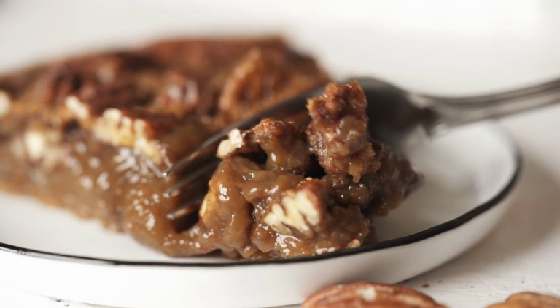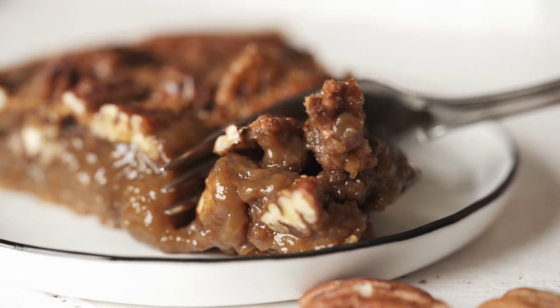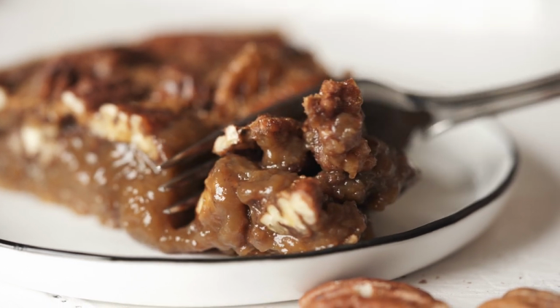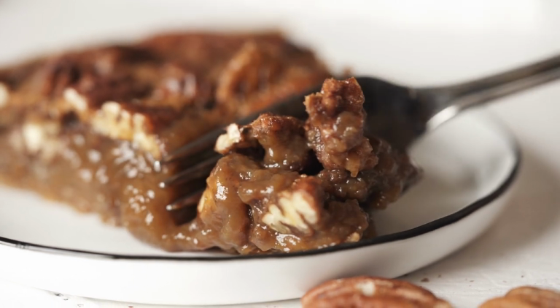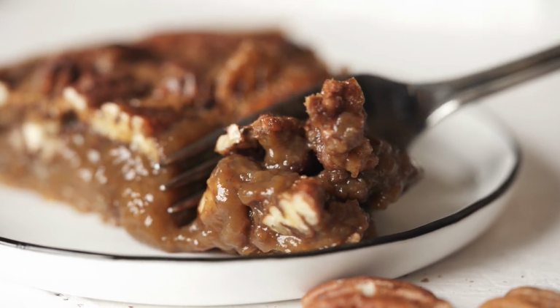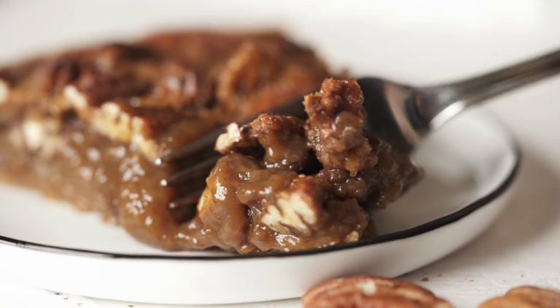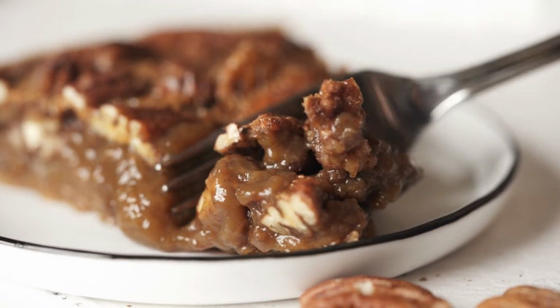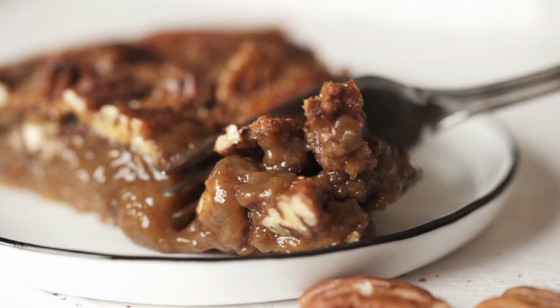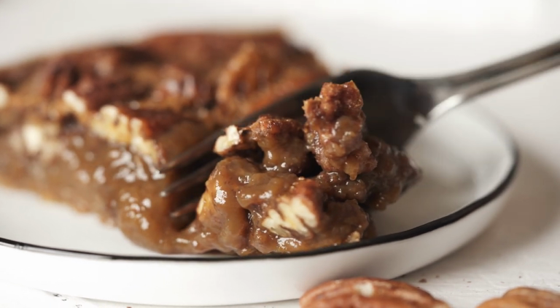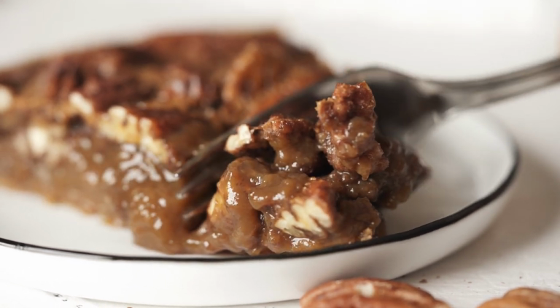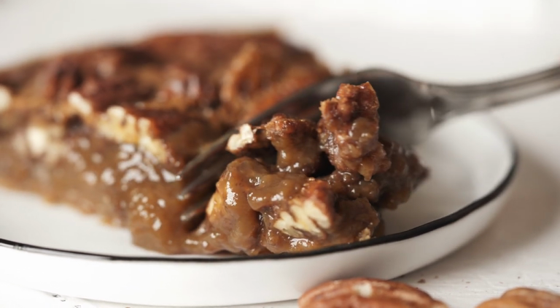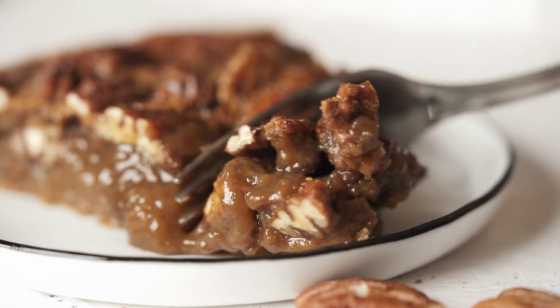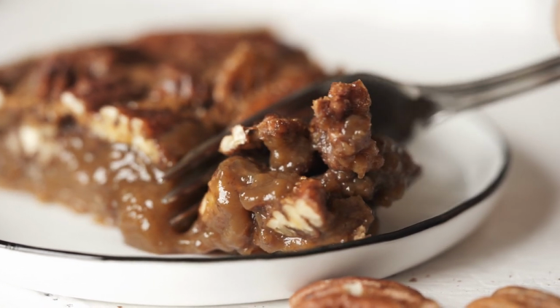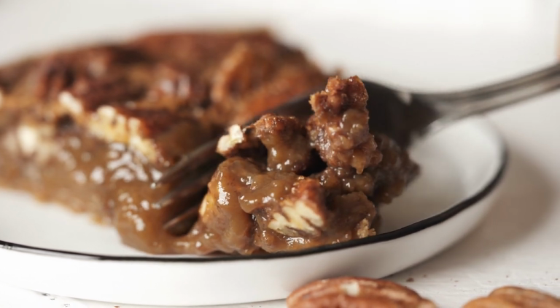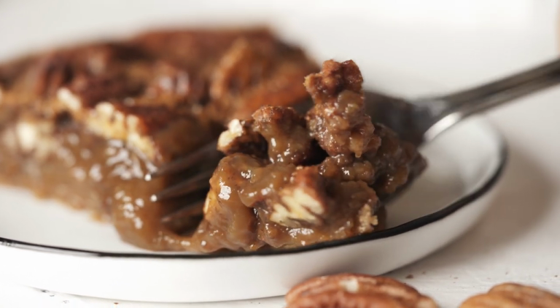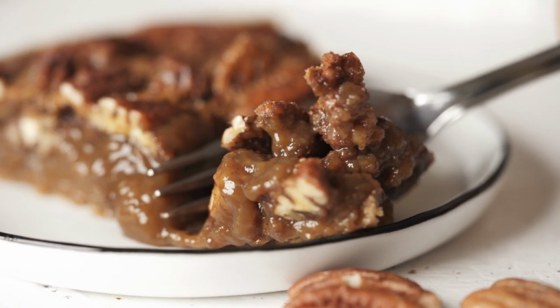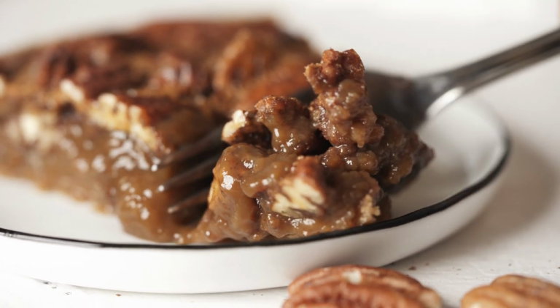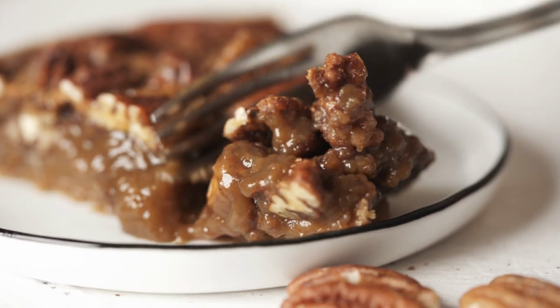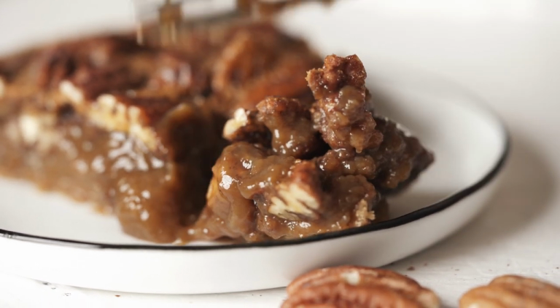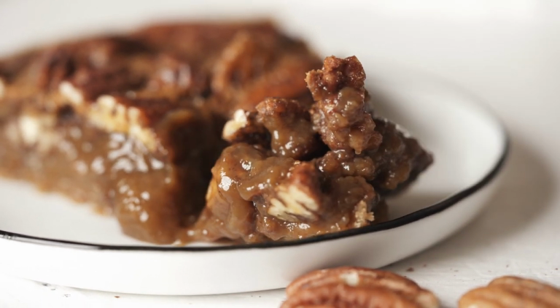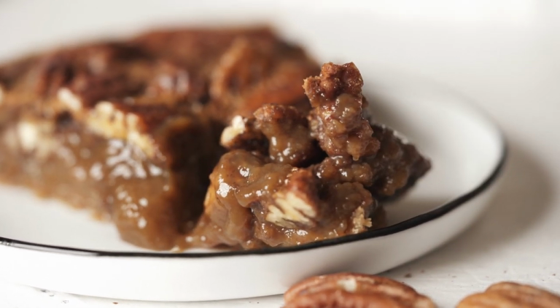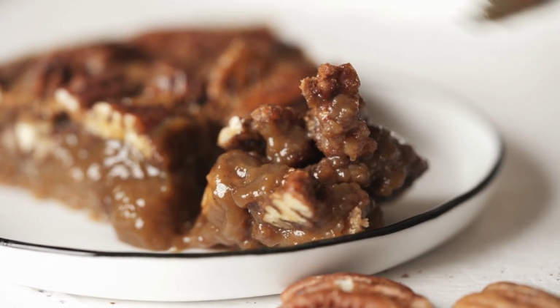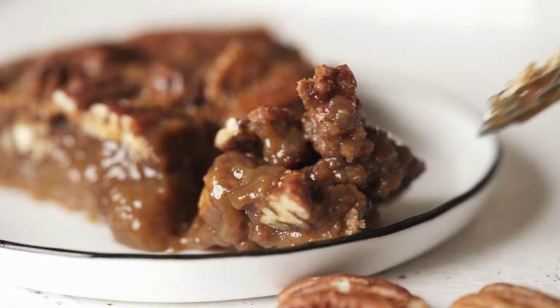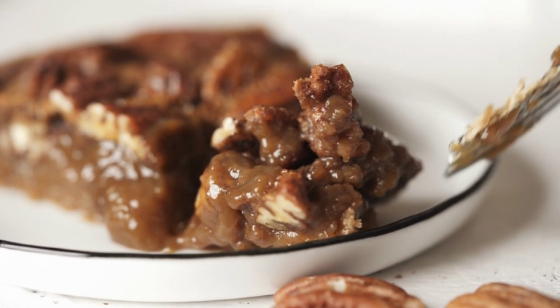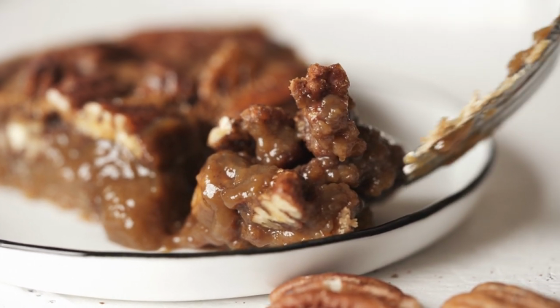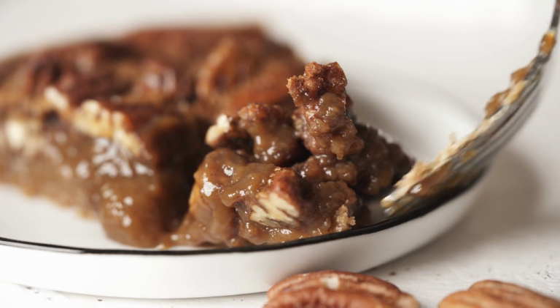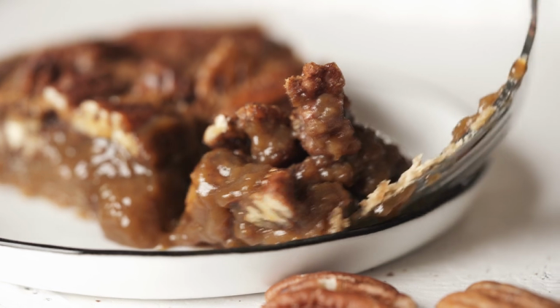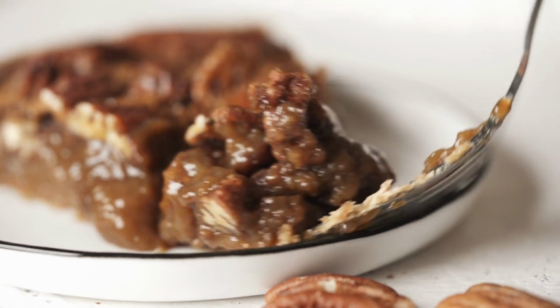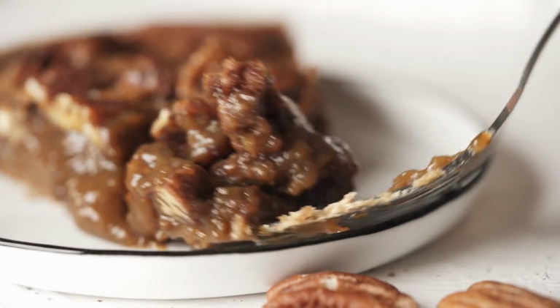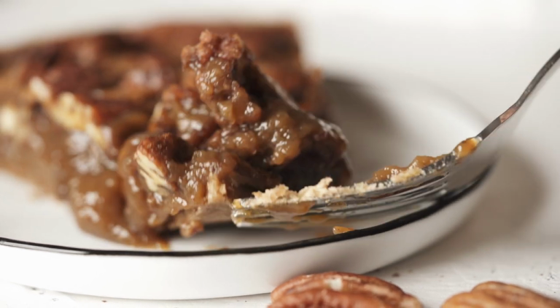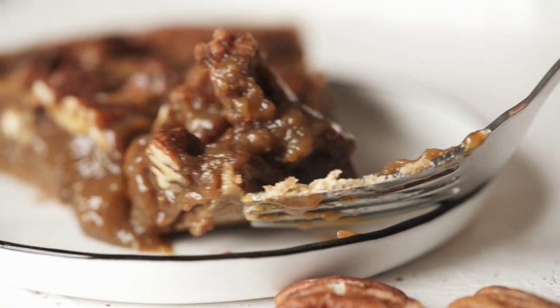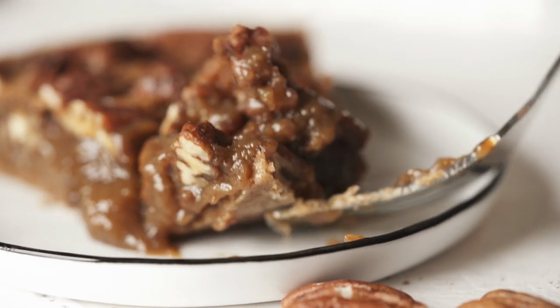If you love pecan, you should check out my classic Pecan Pie Cheesecake Bars video. Thanks for watching, guys!